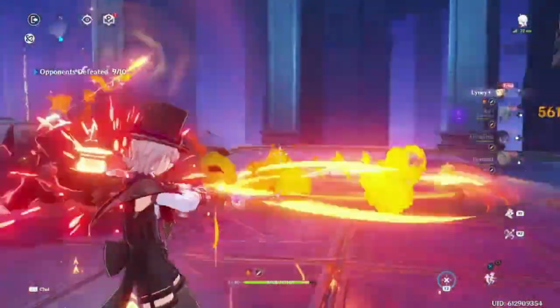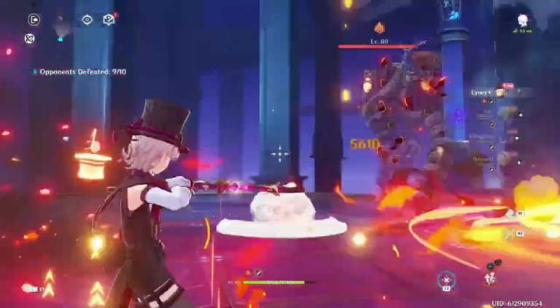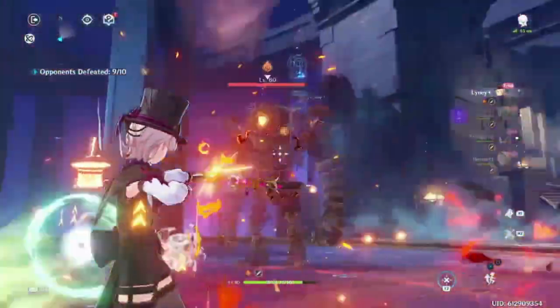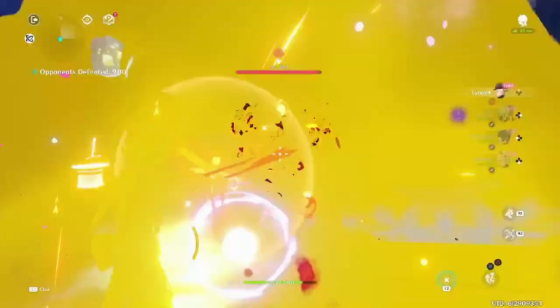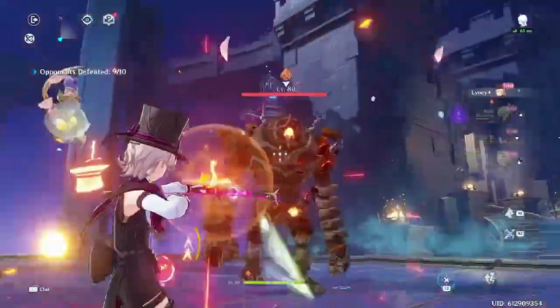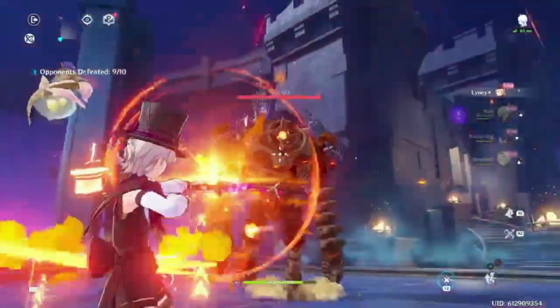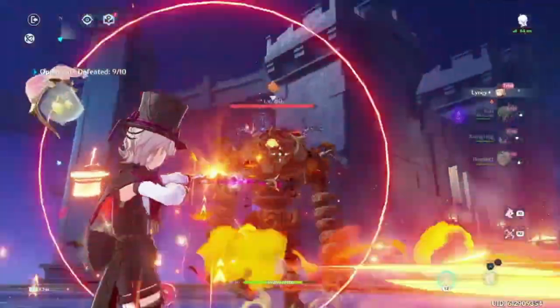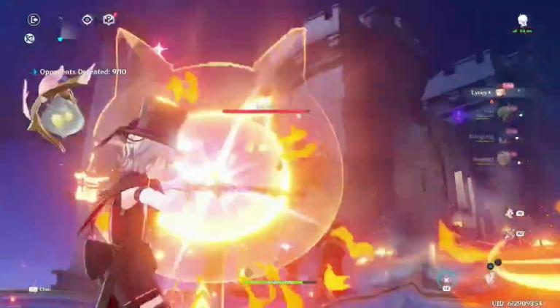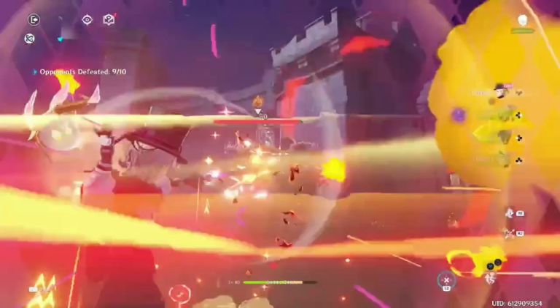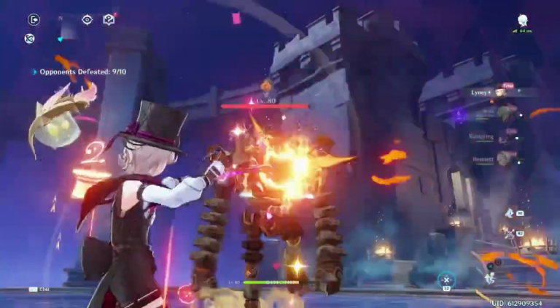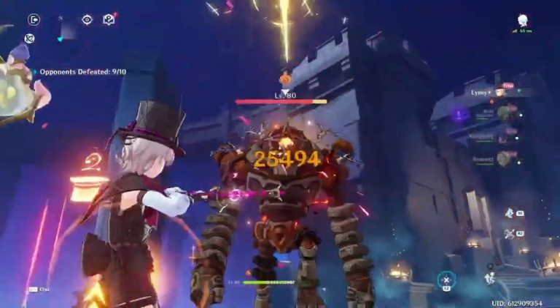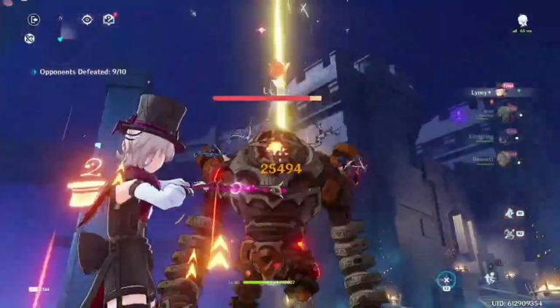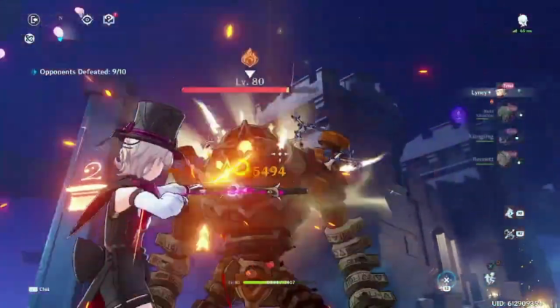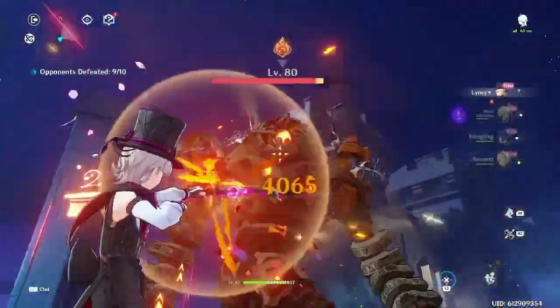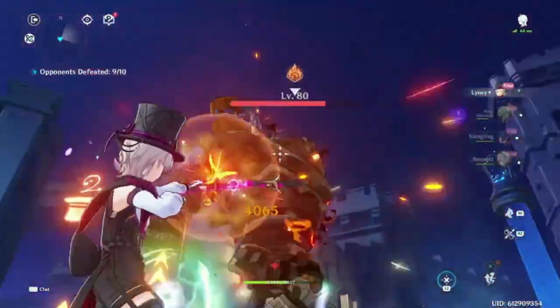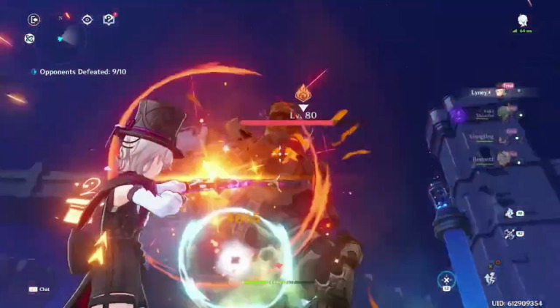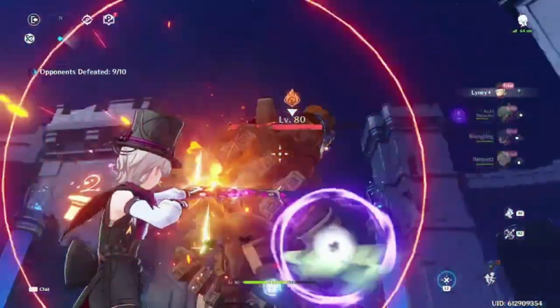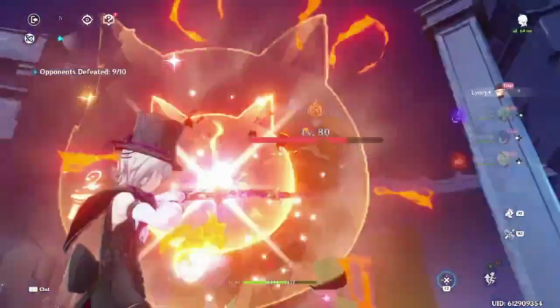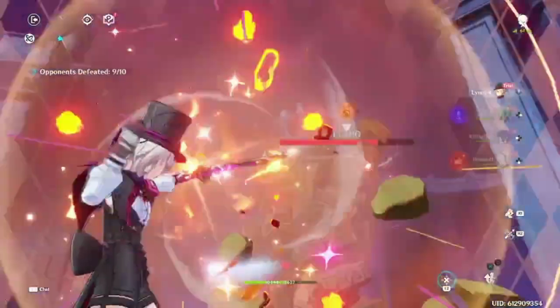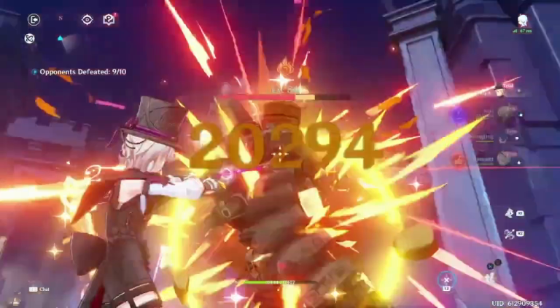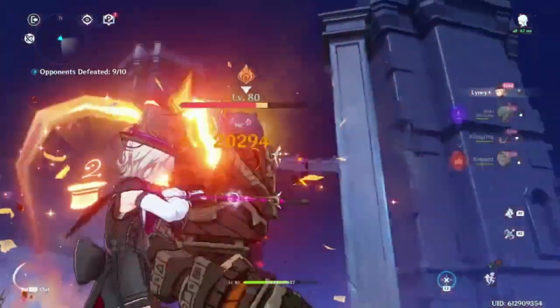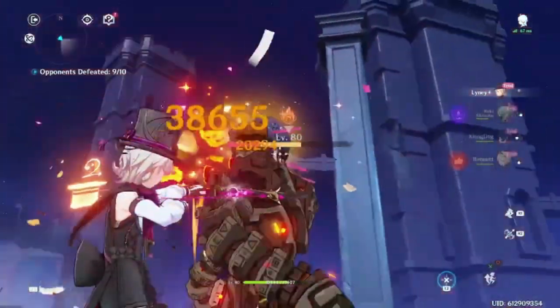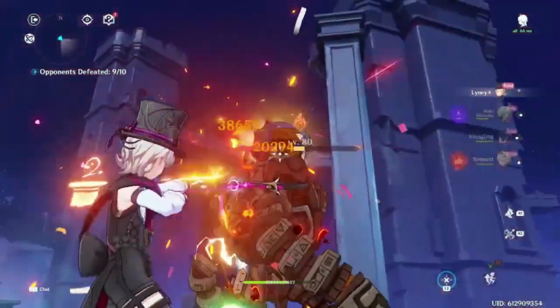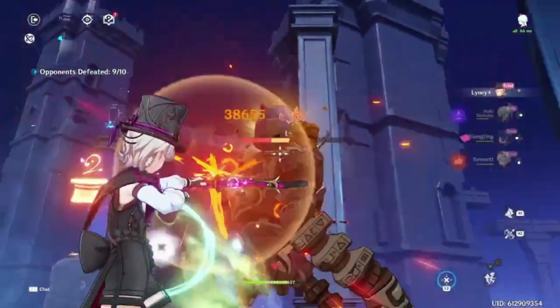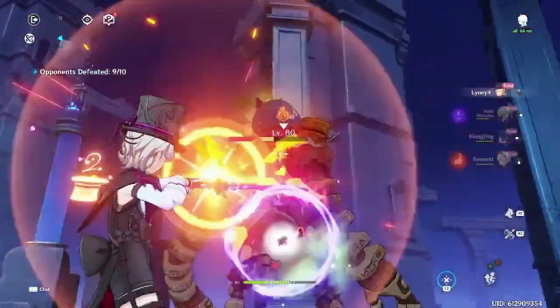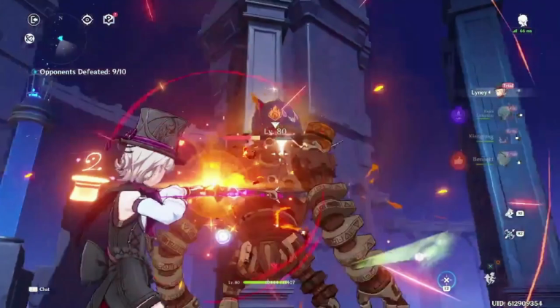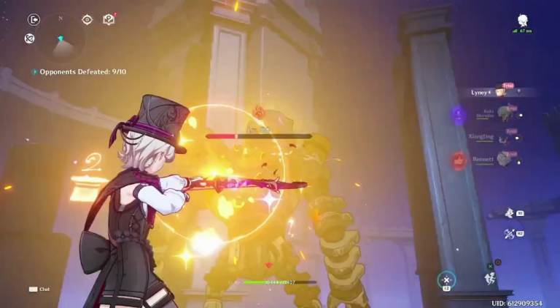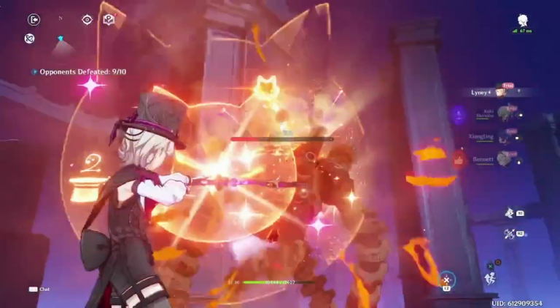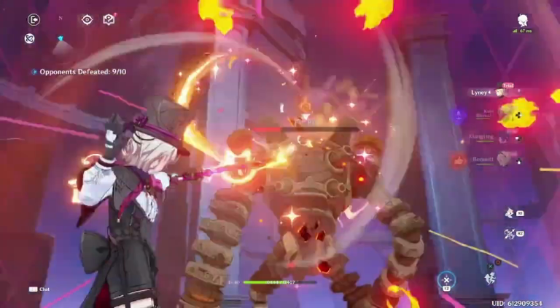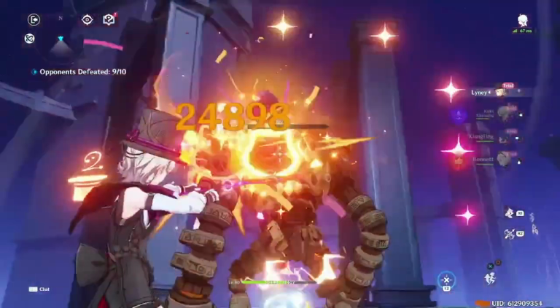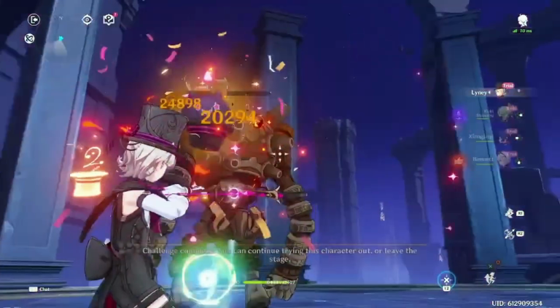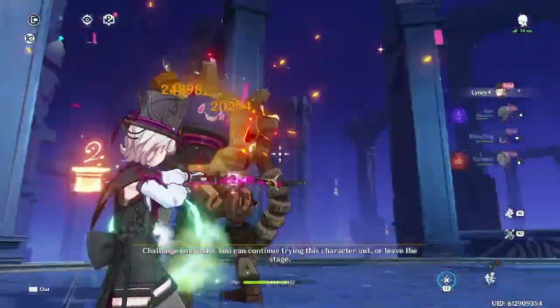Because of this, you'll want the core of your team to be Lyney and Bennett. For the other two slots, you can pick between a third Pyro unit and an Anemo unit, or a shielder.